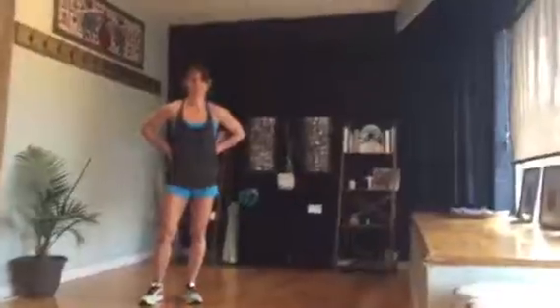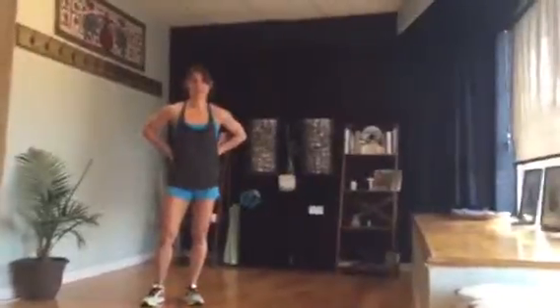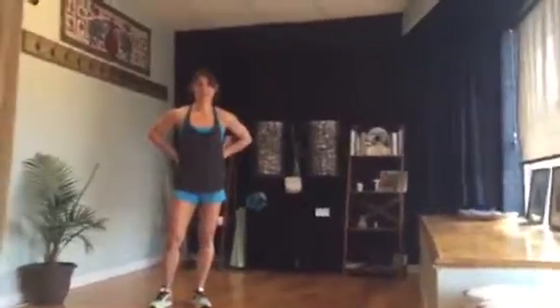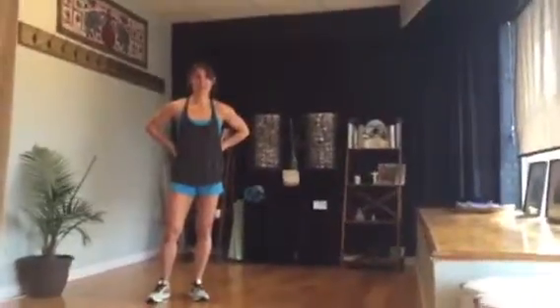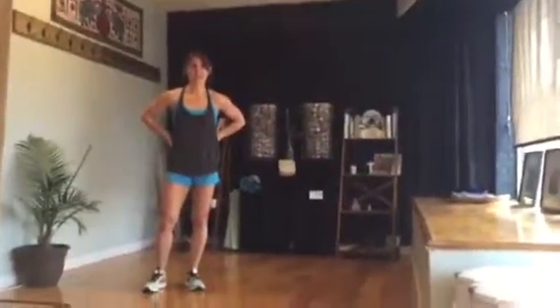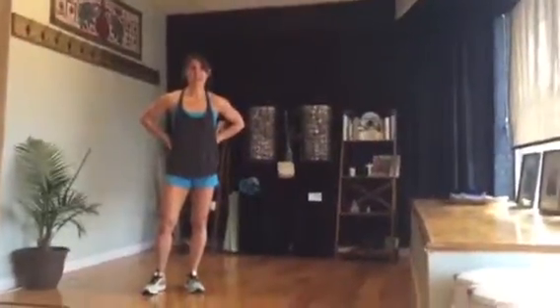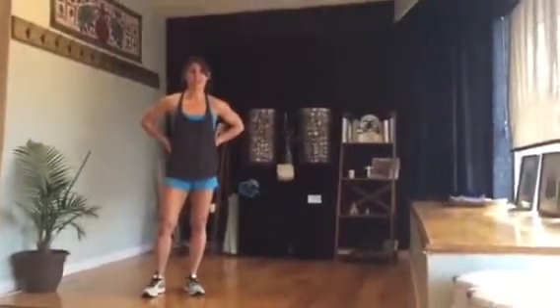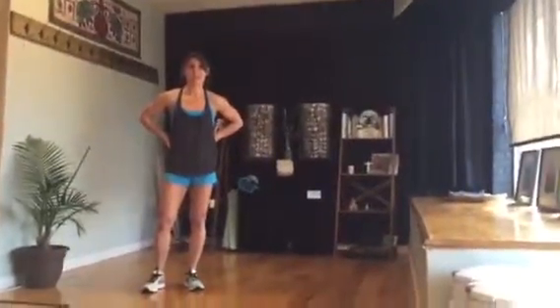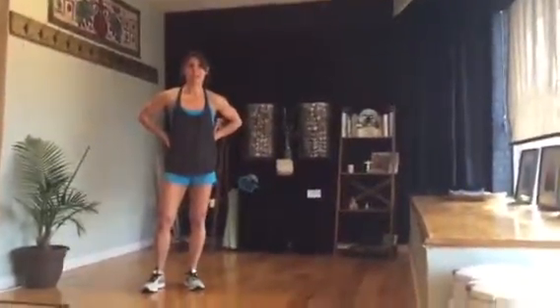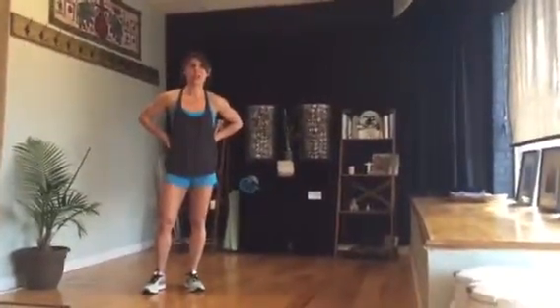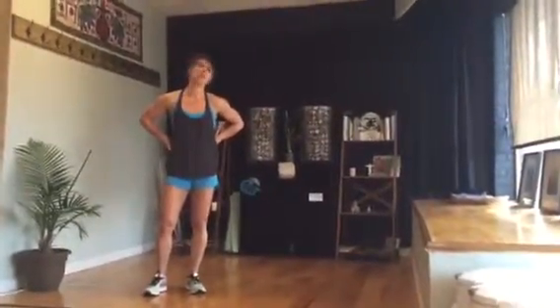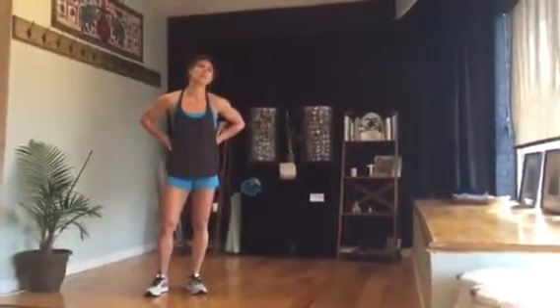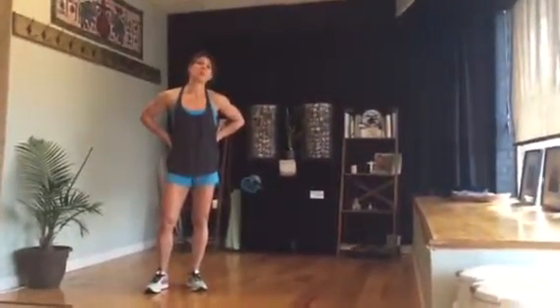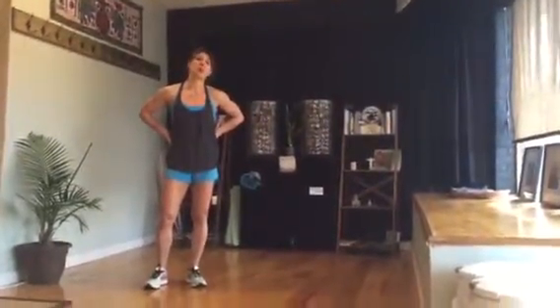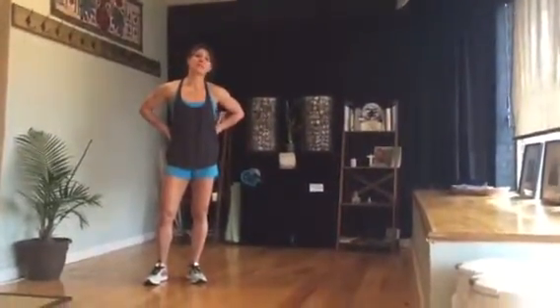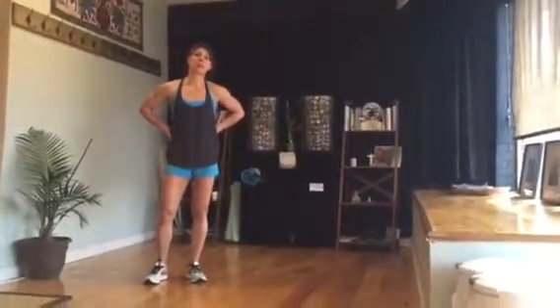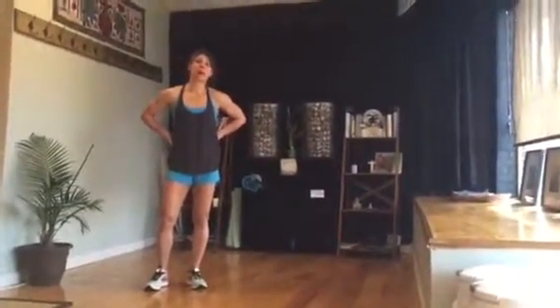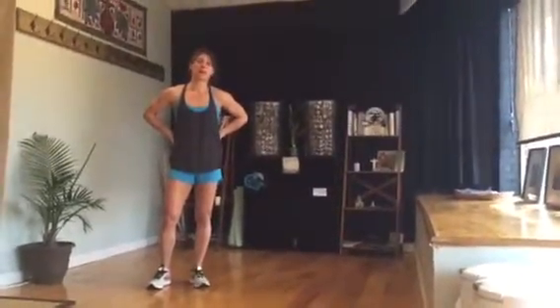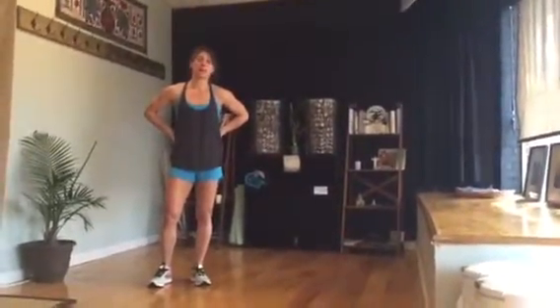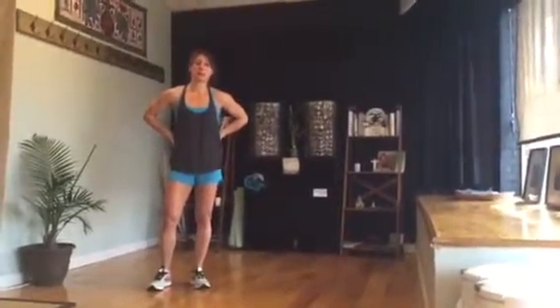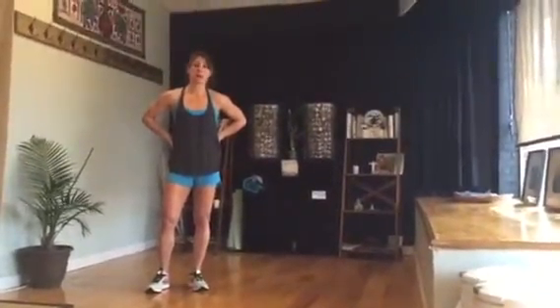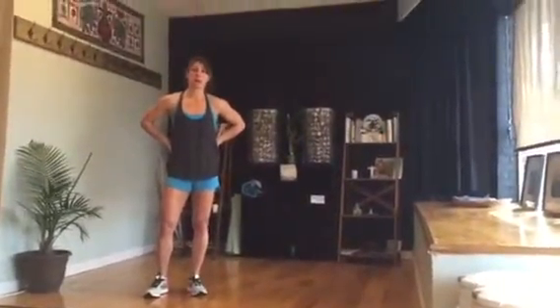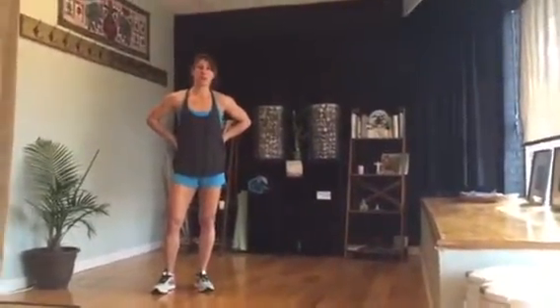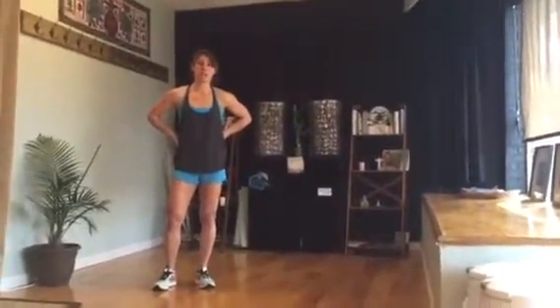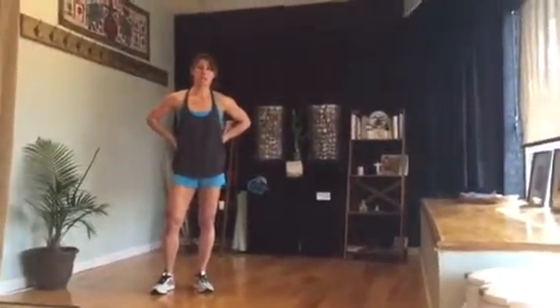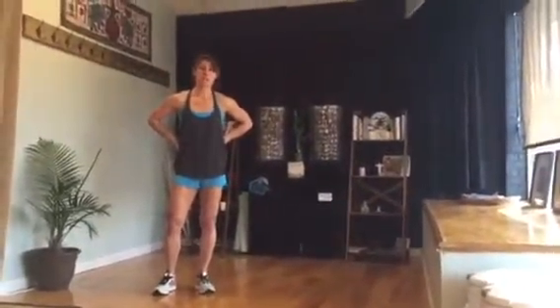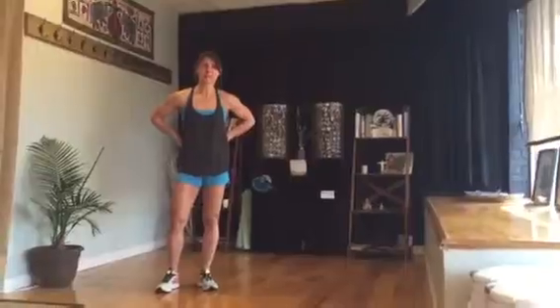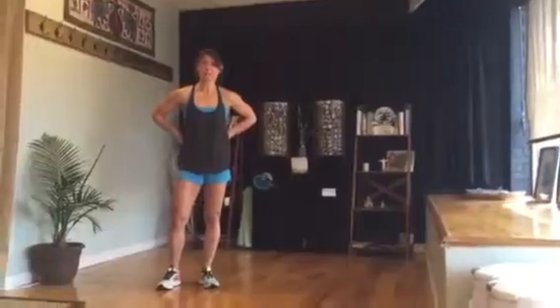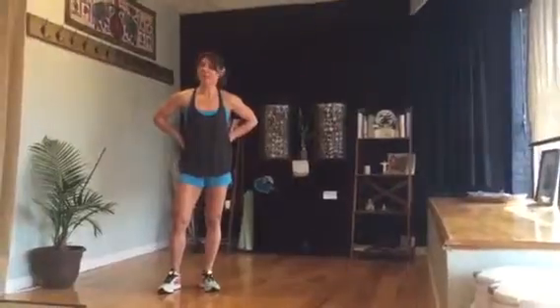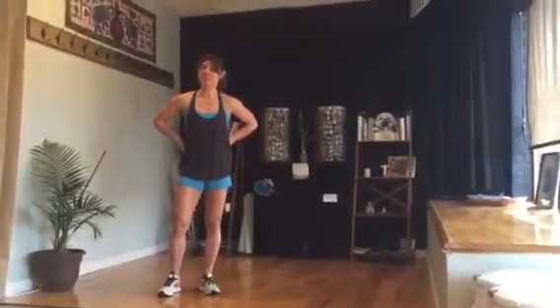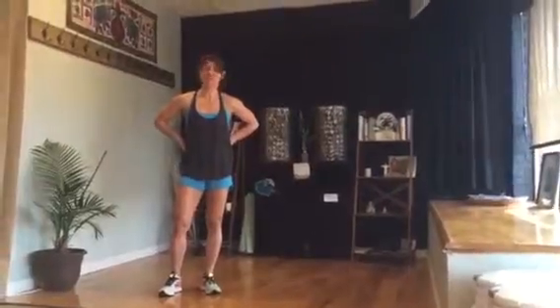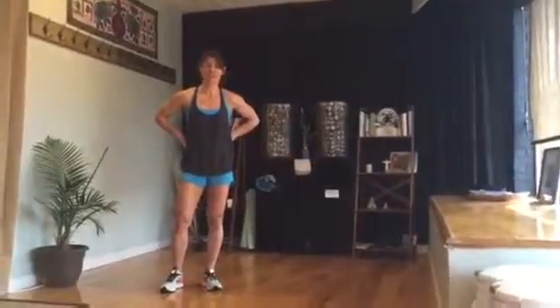Hi guys, it's Karen Yvonne here at Clean Cut. We are on Tabata Friday.